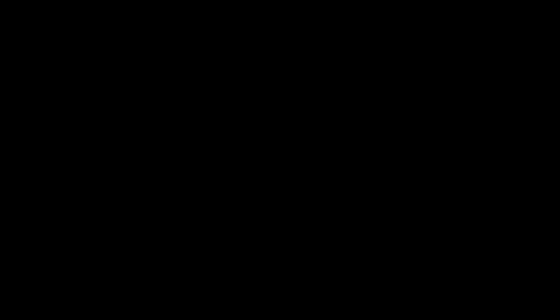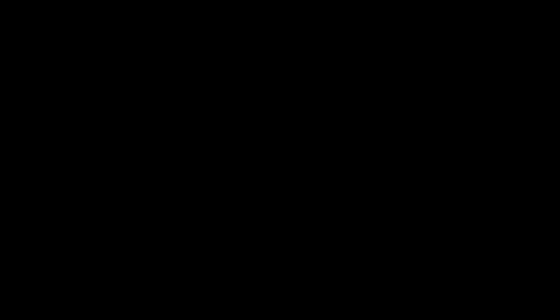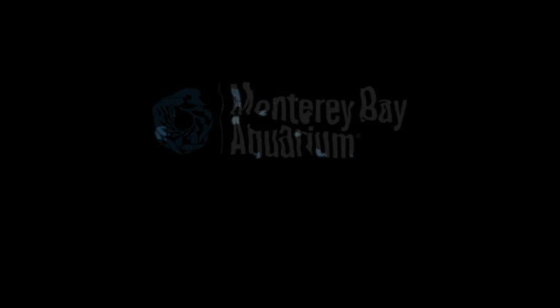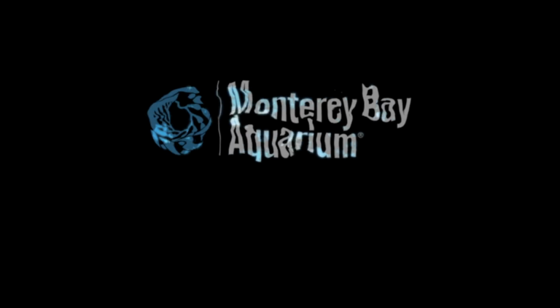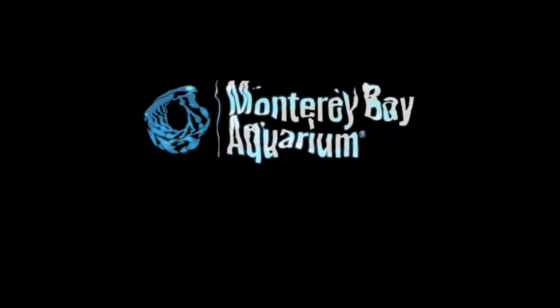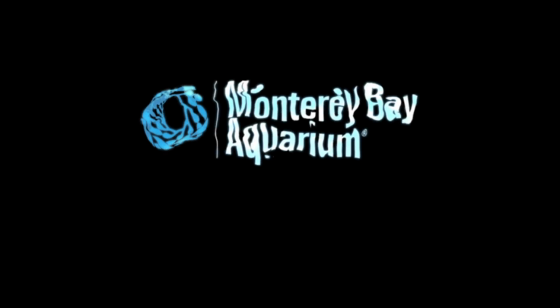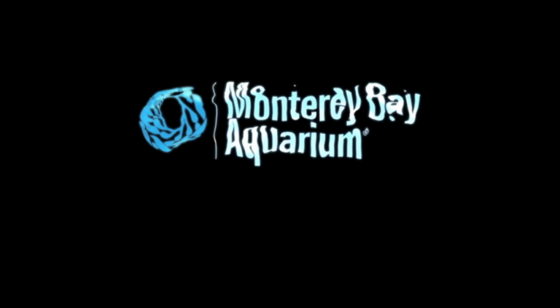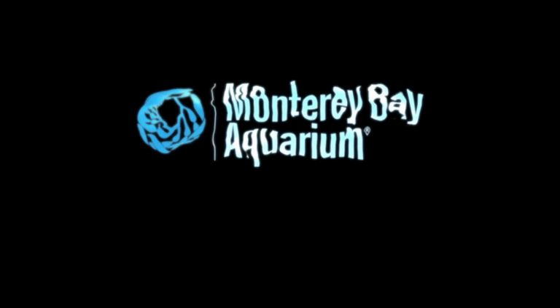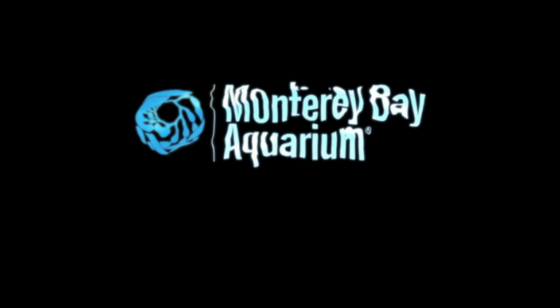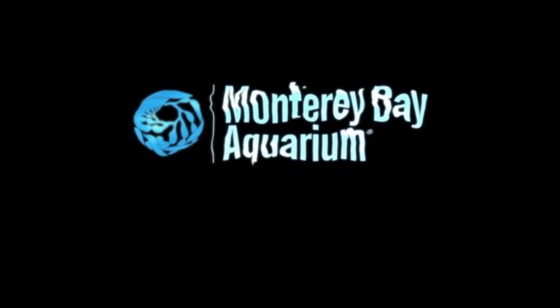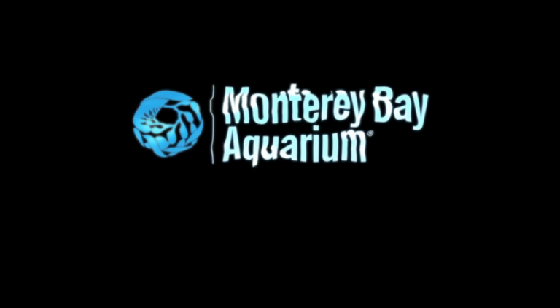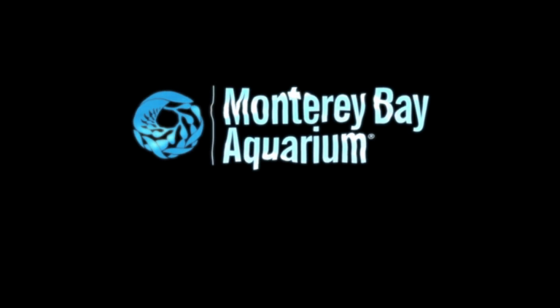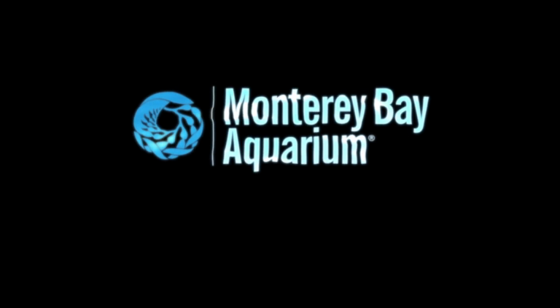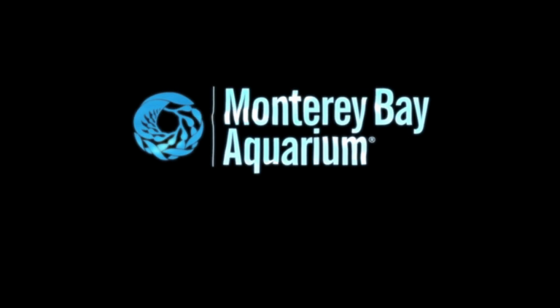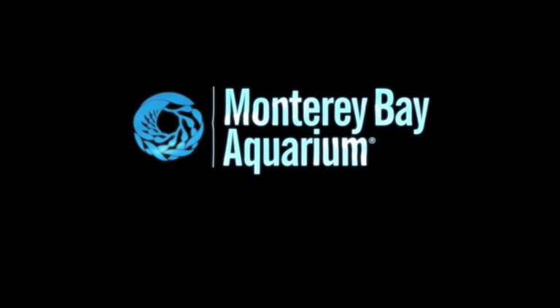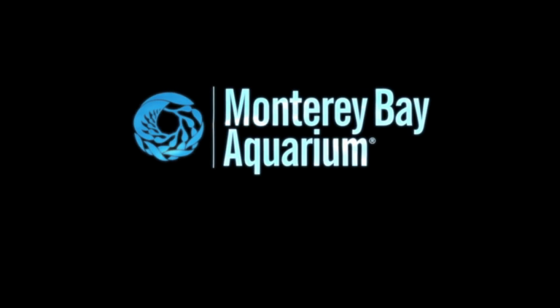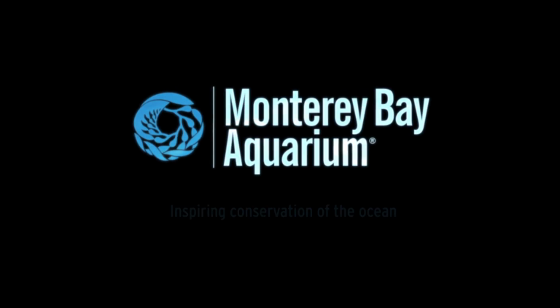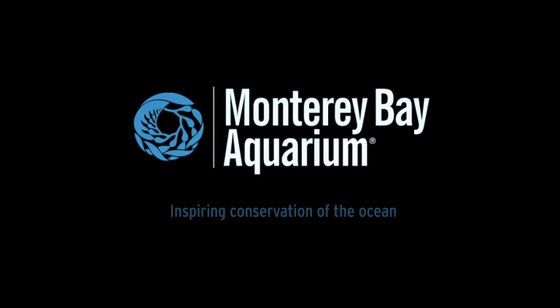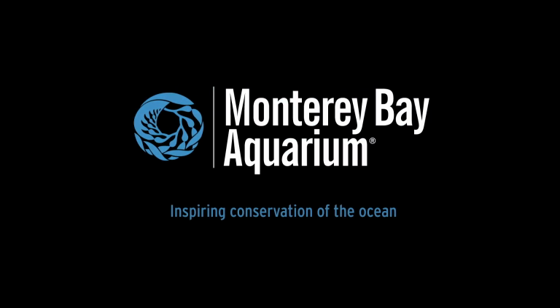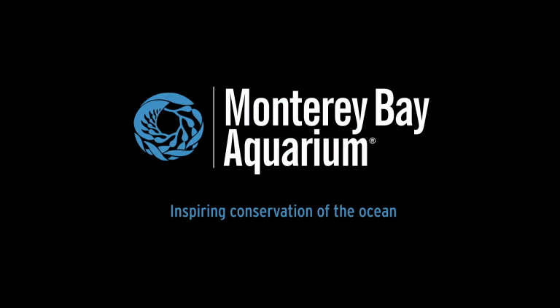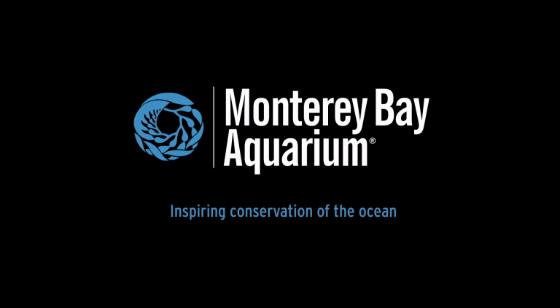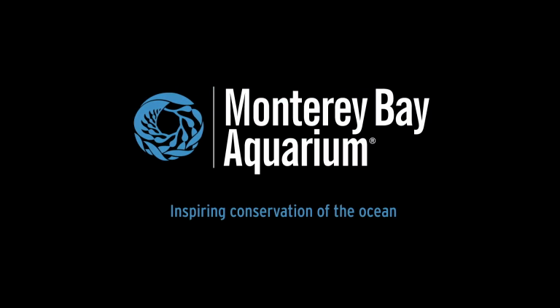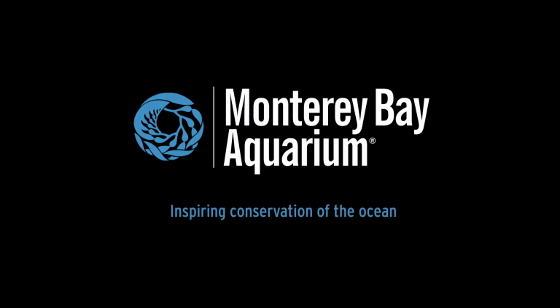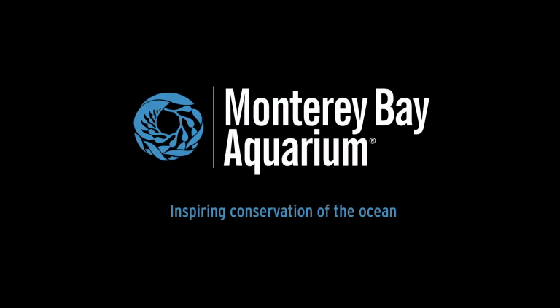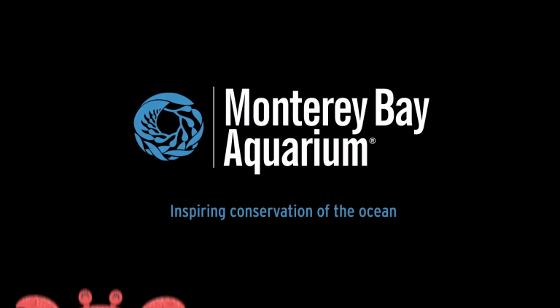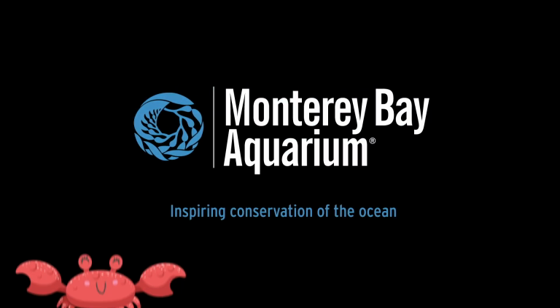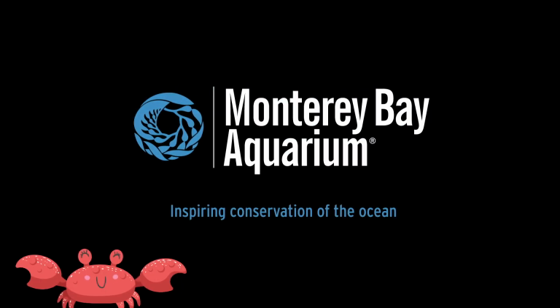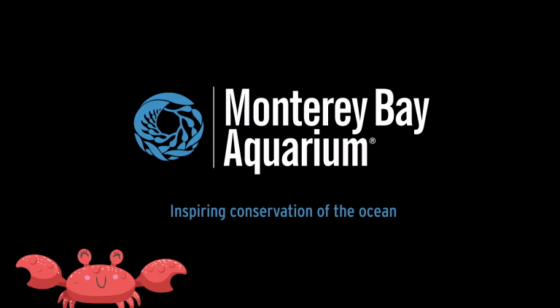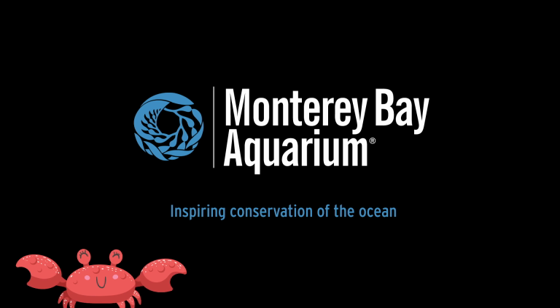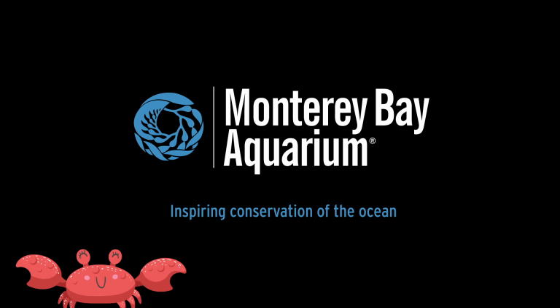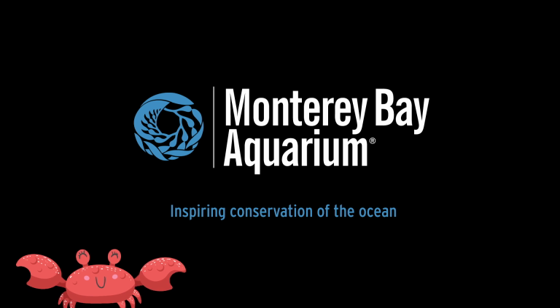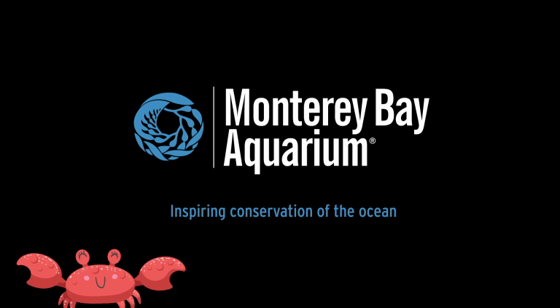Thanks to the Monterey Bay Aquarium for partnering with us on this episode. We hope you learned something crabulous.